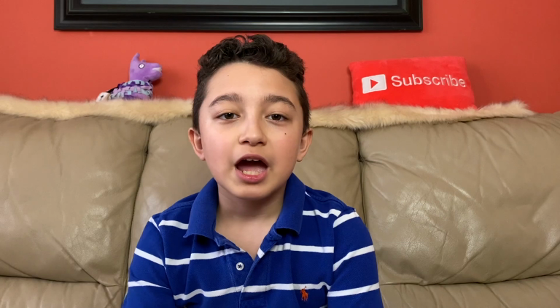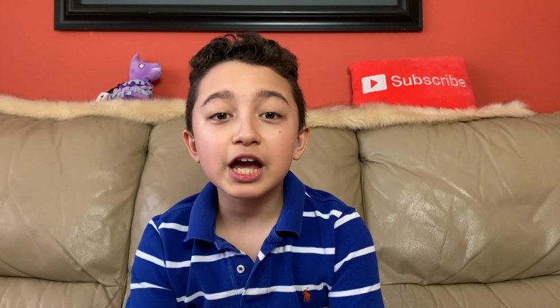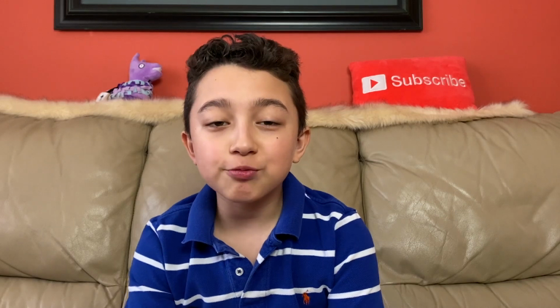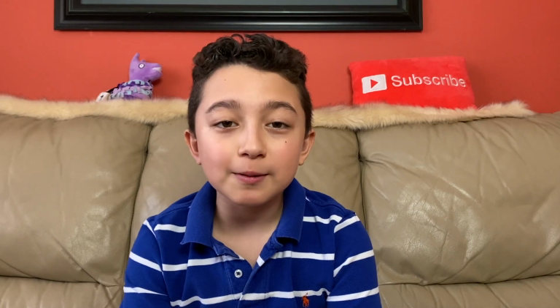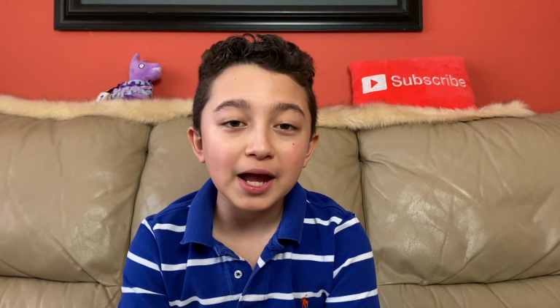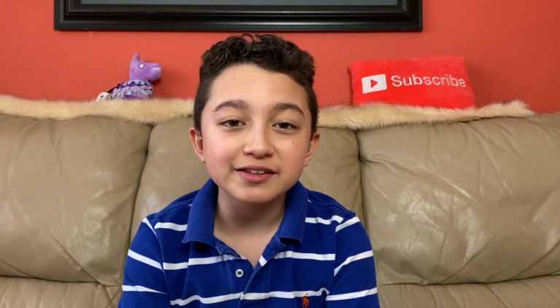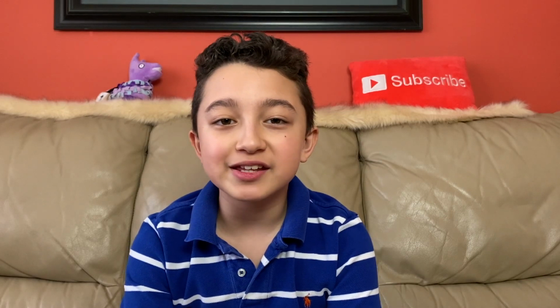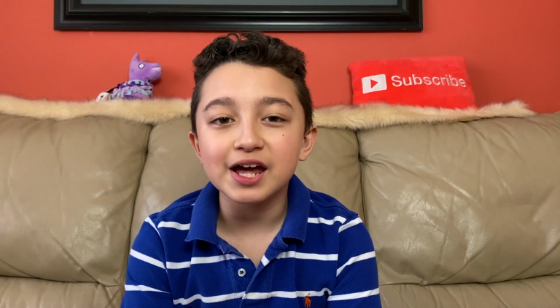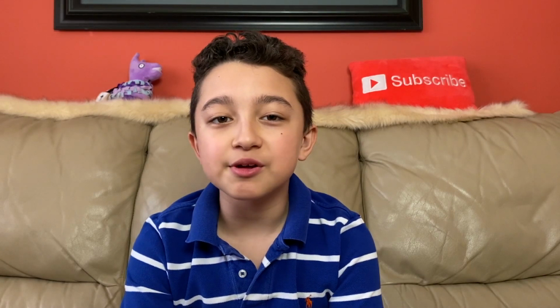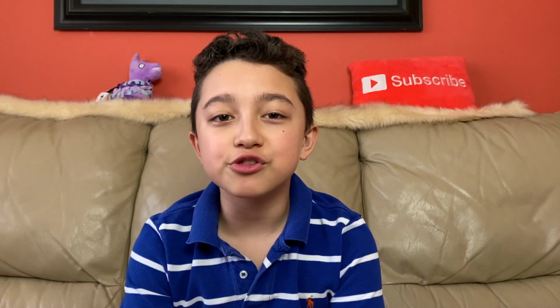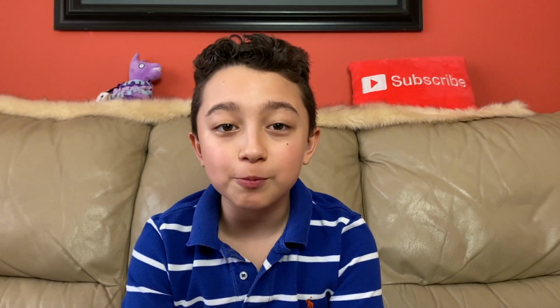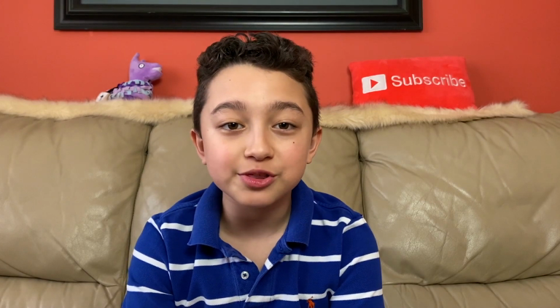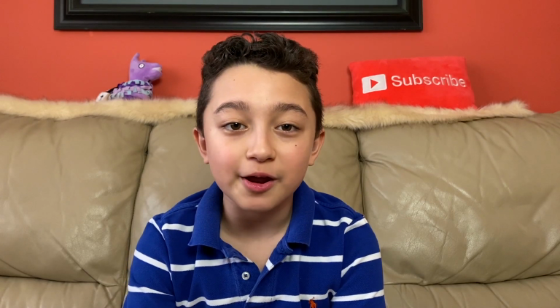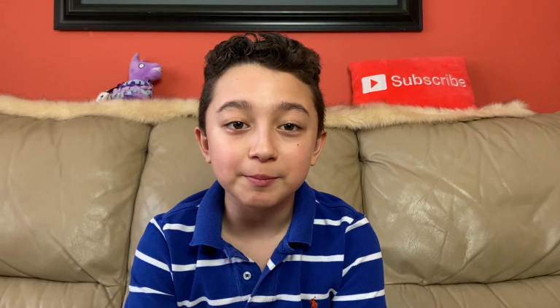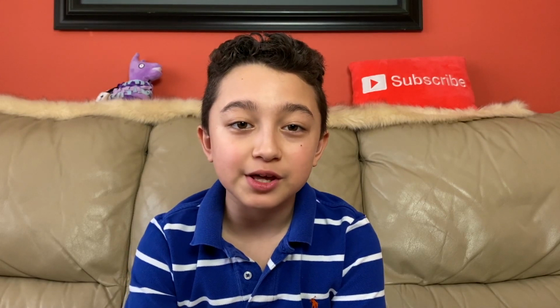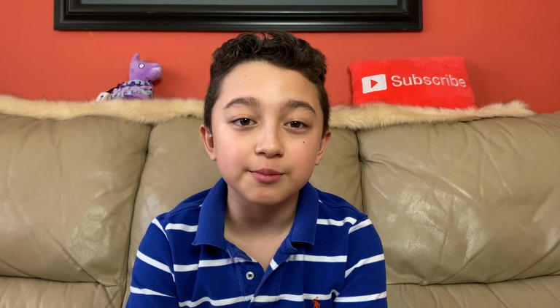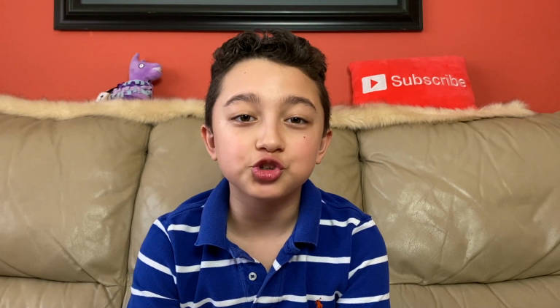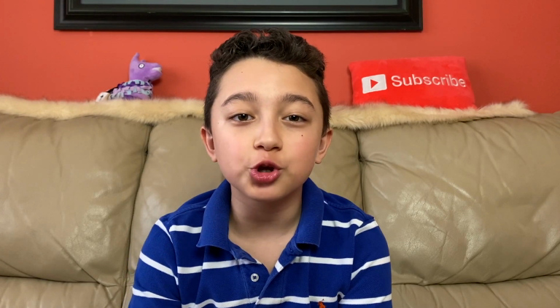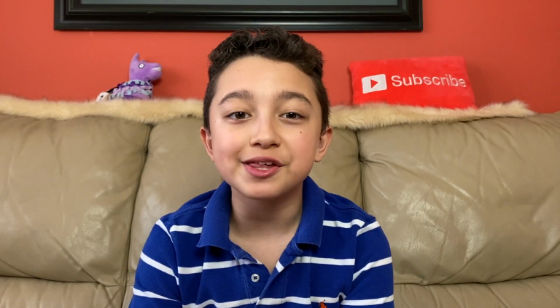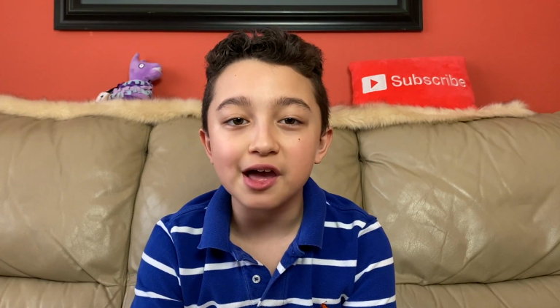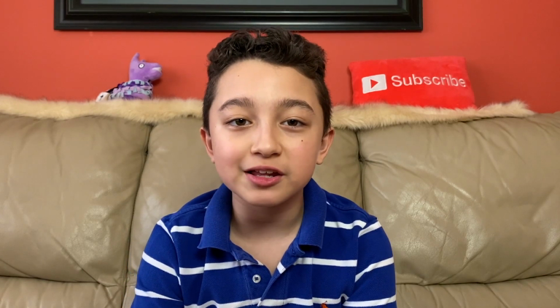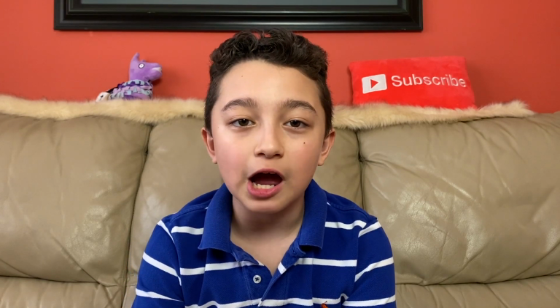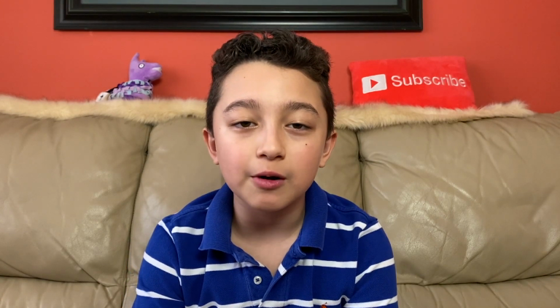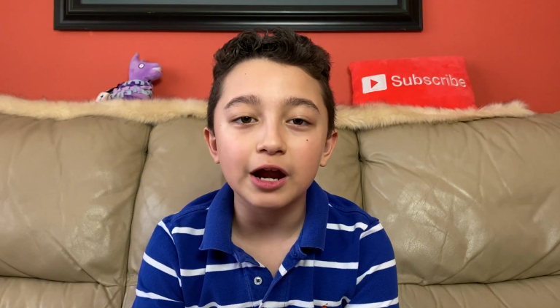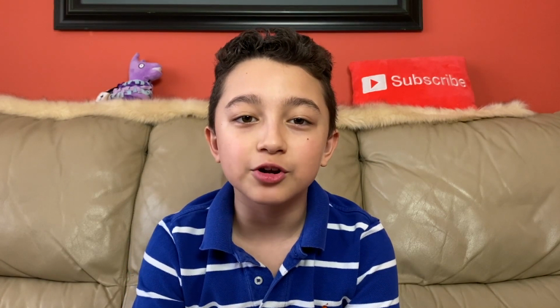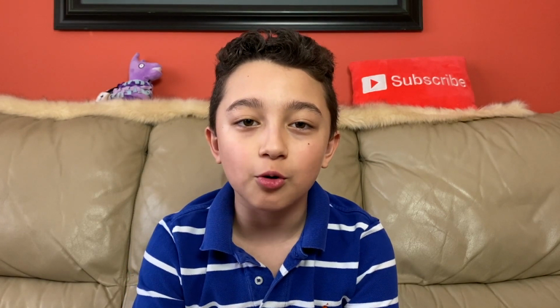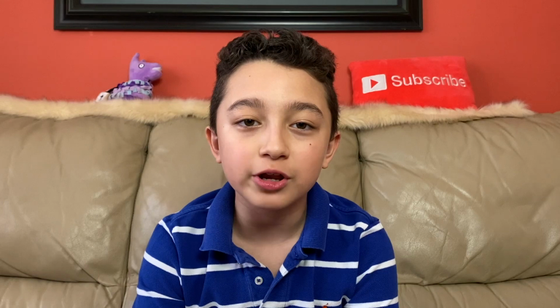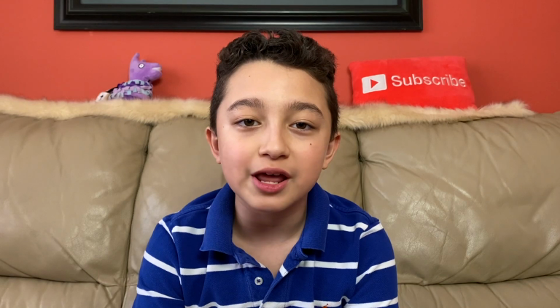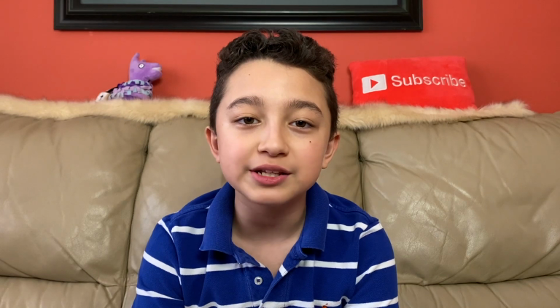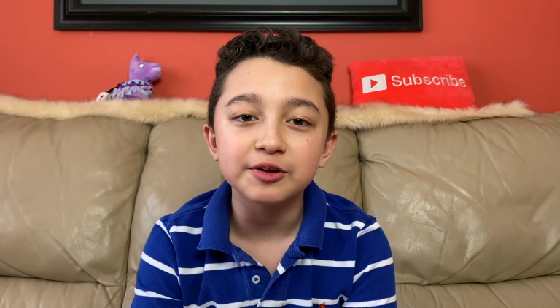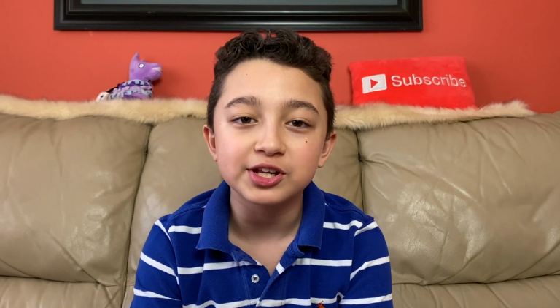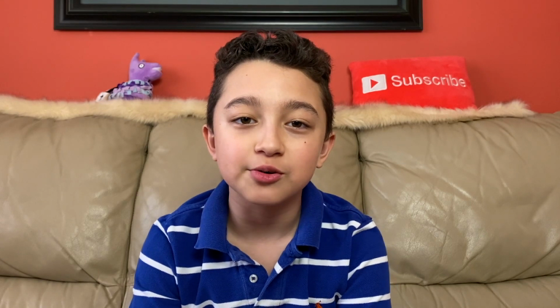Hi guys, welcome back. Today I'm super excited because I'm going to show you exactly how I record and edit my videos.